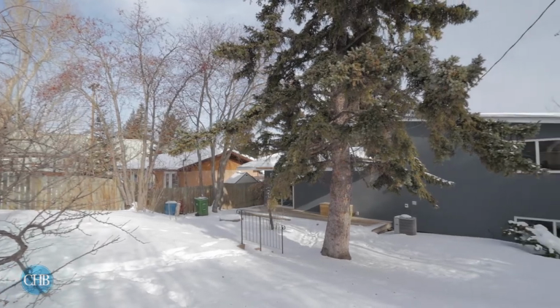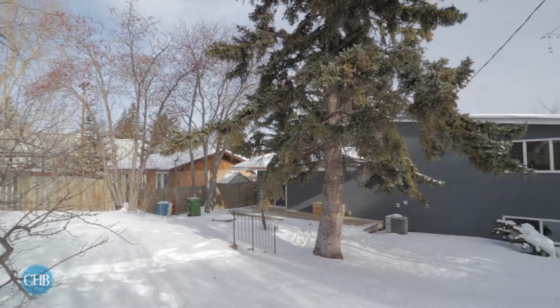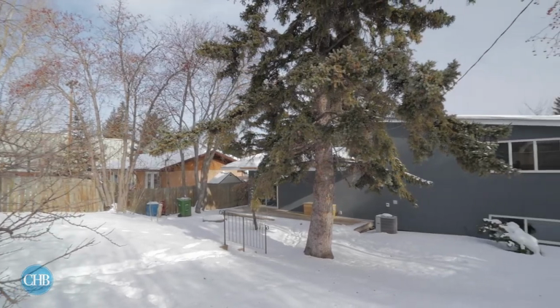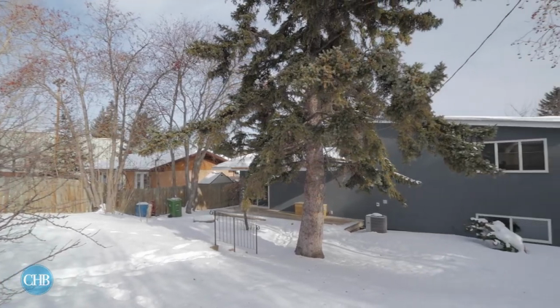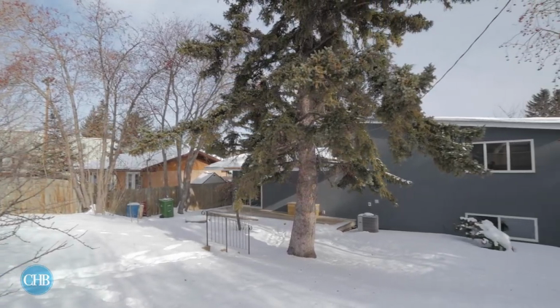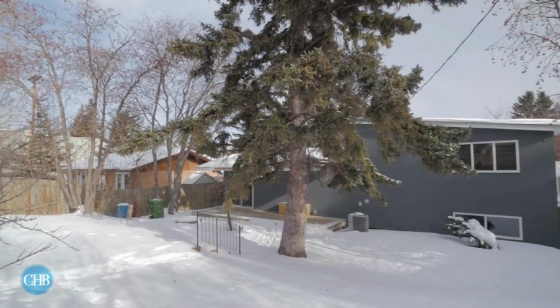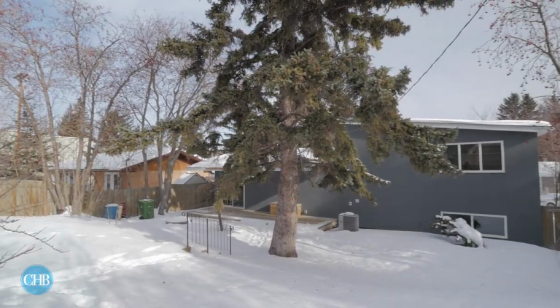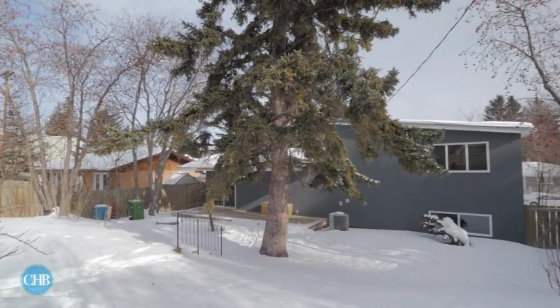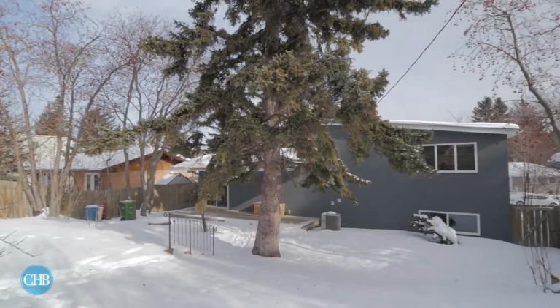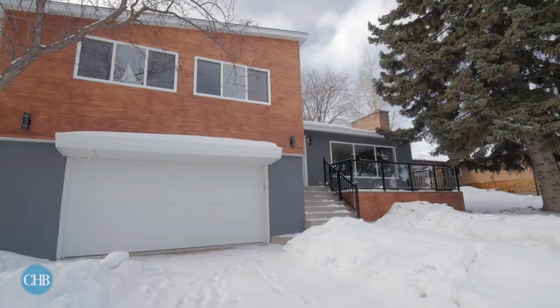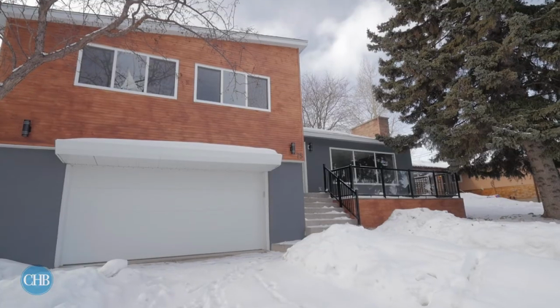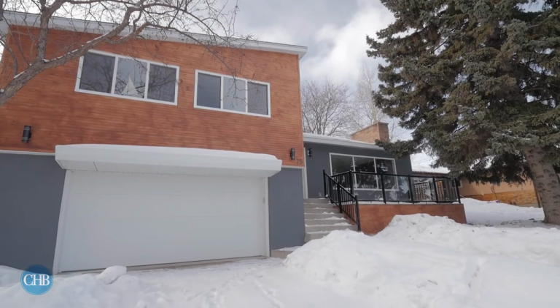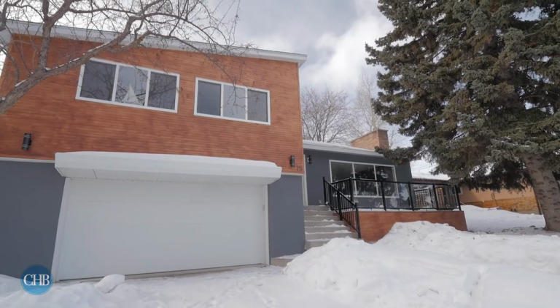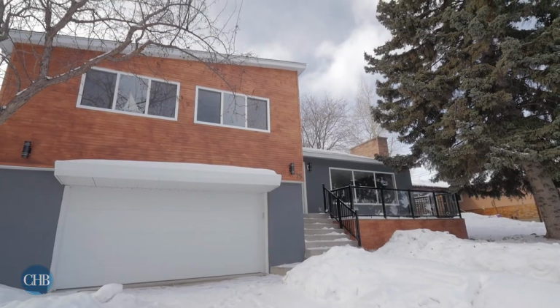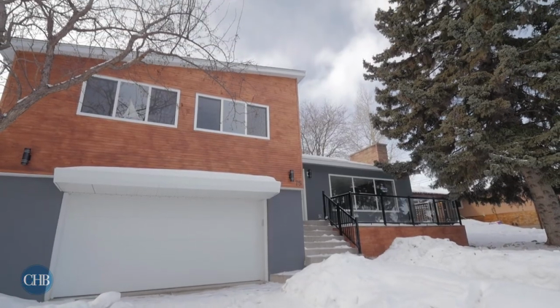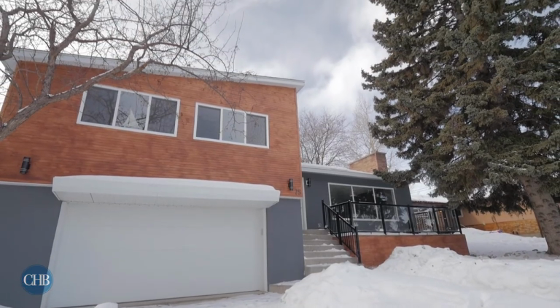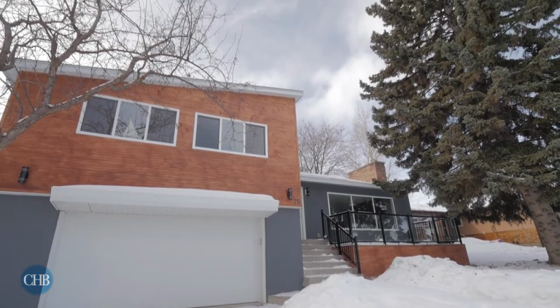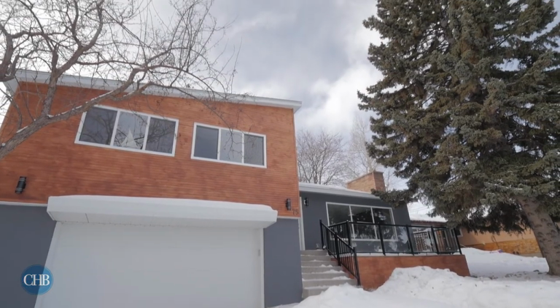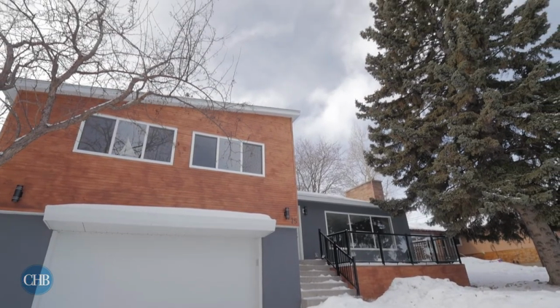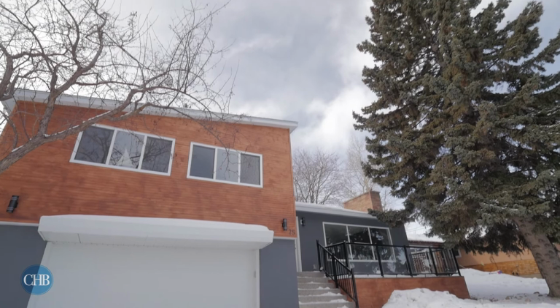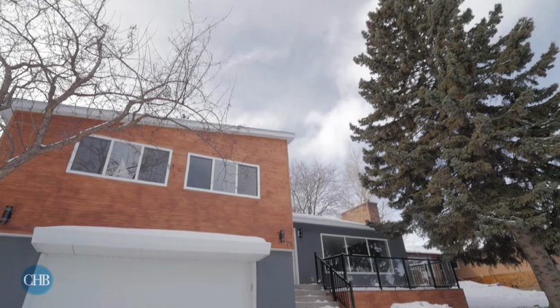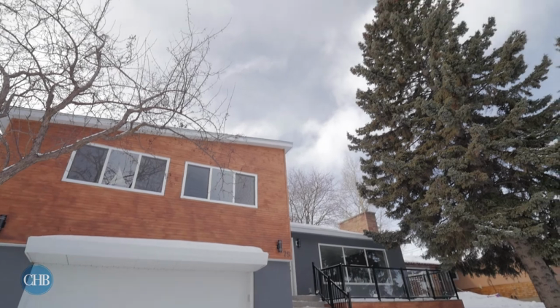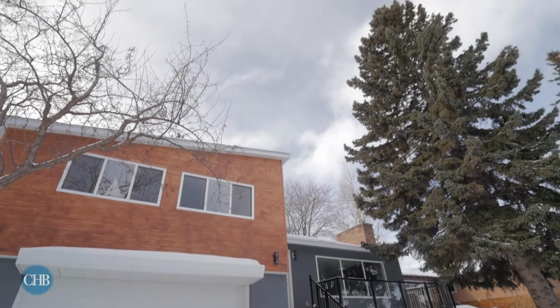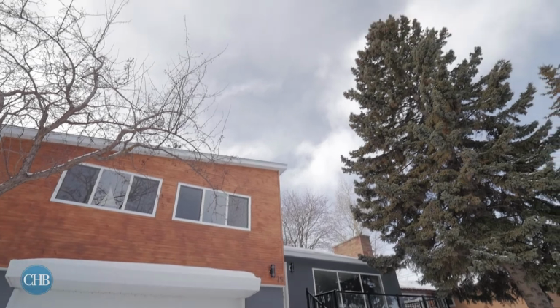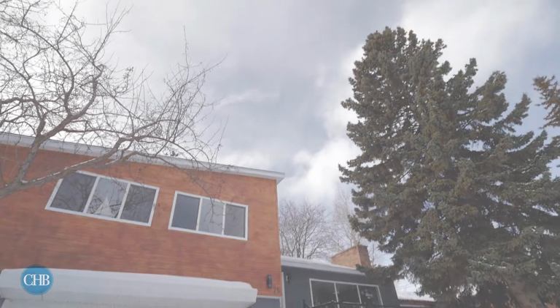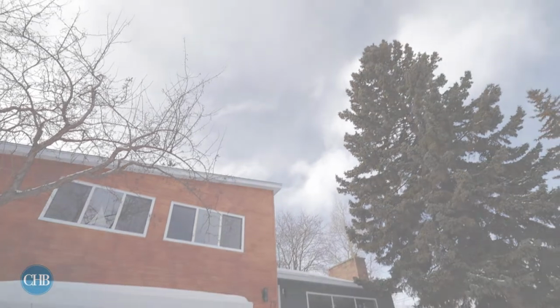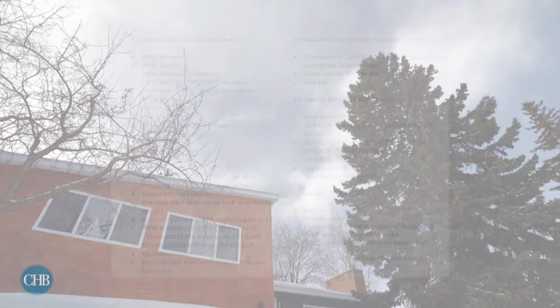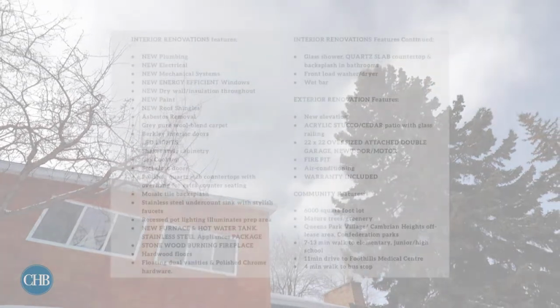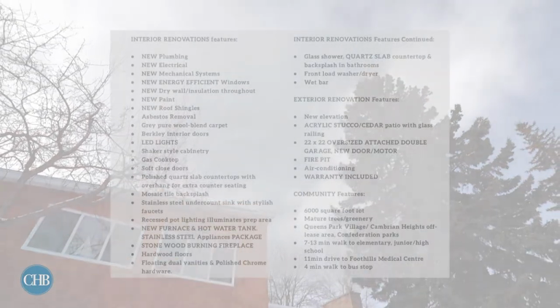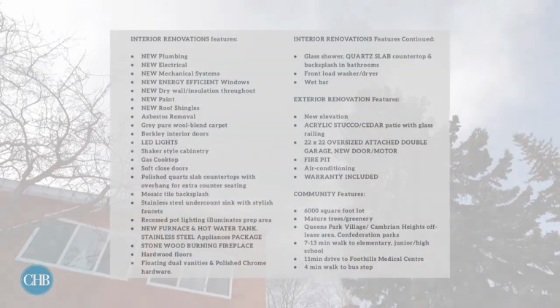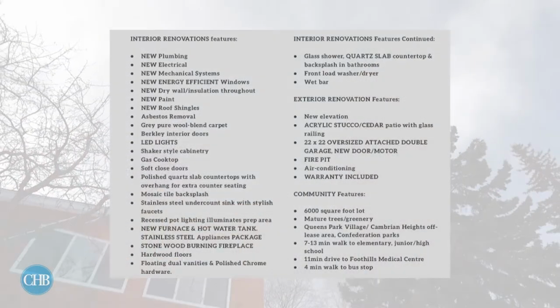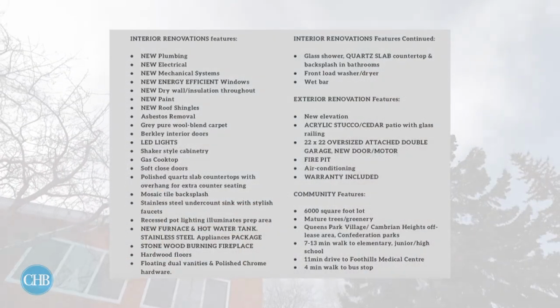With close proximity to off-leash areas, parks, Foothills Medical Centre and other popular amenities, this home will not disappoint.